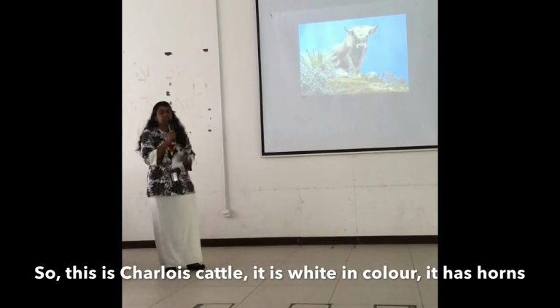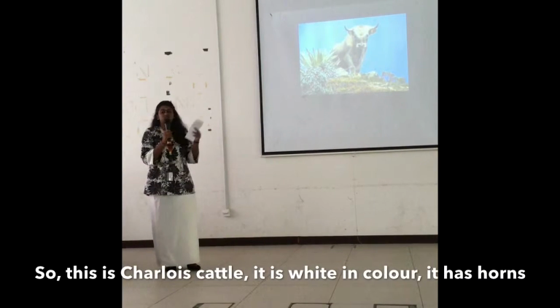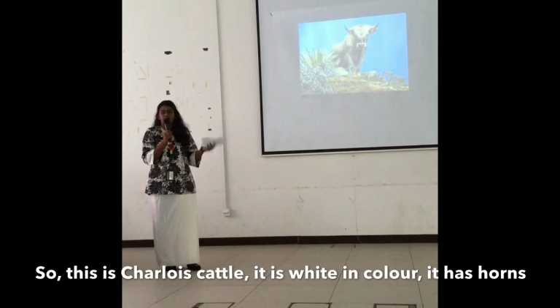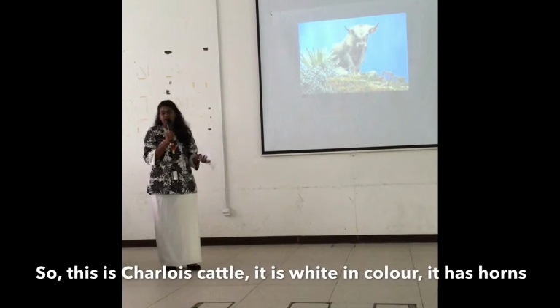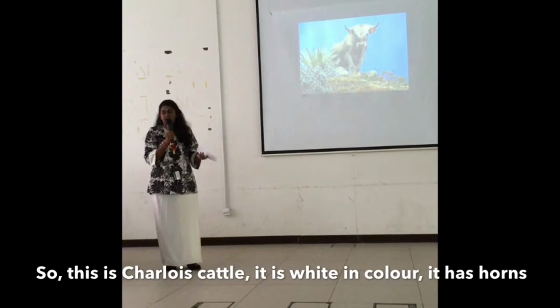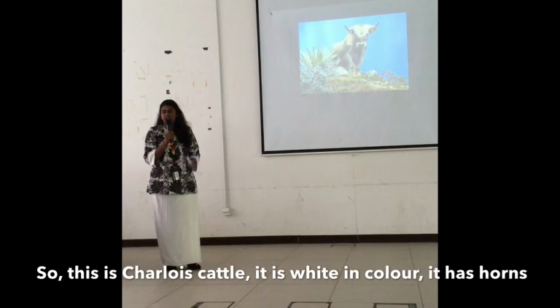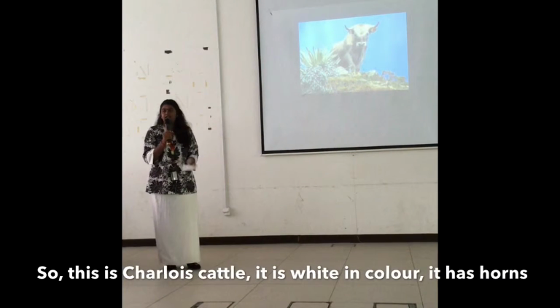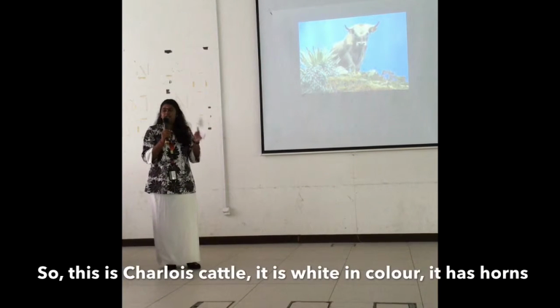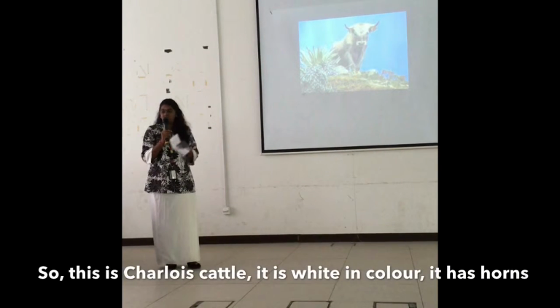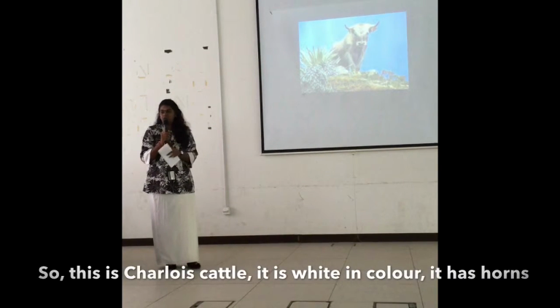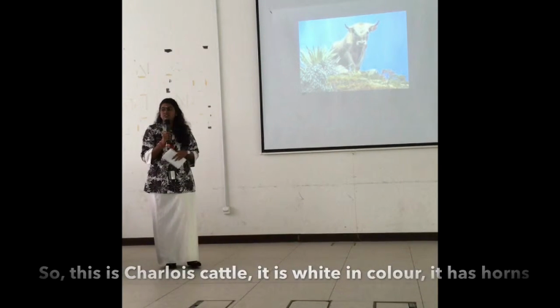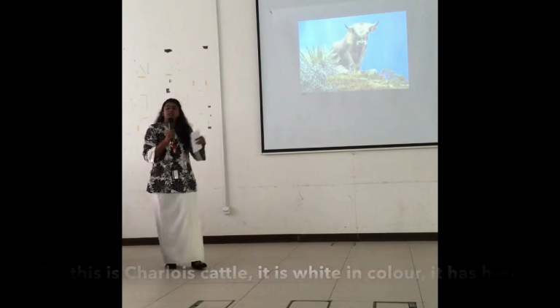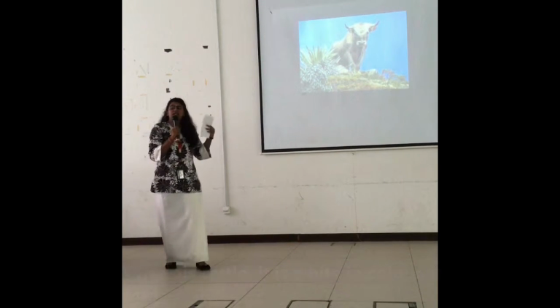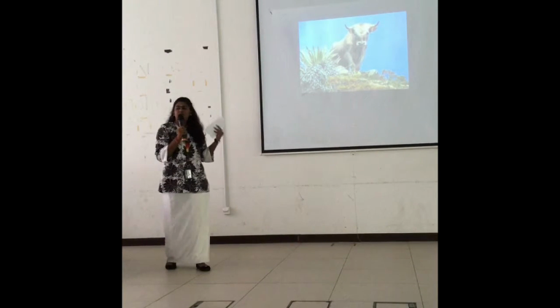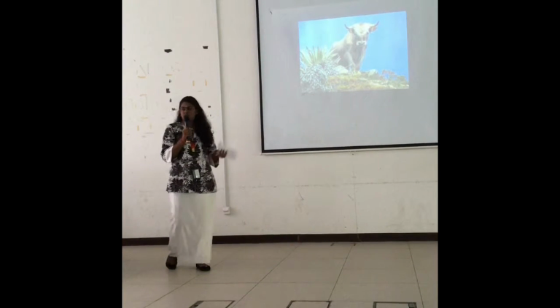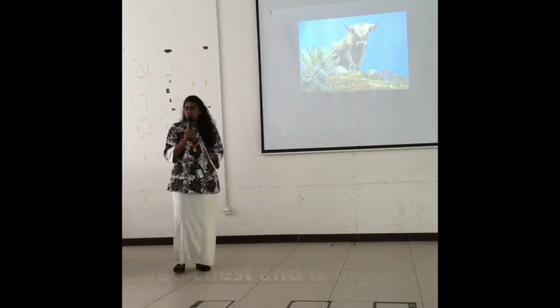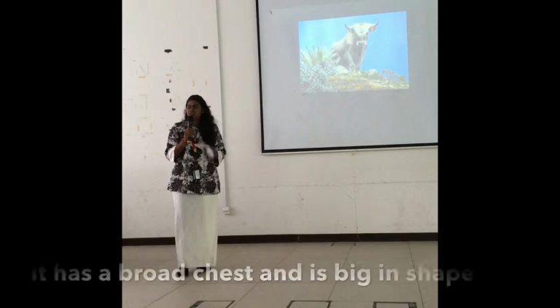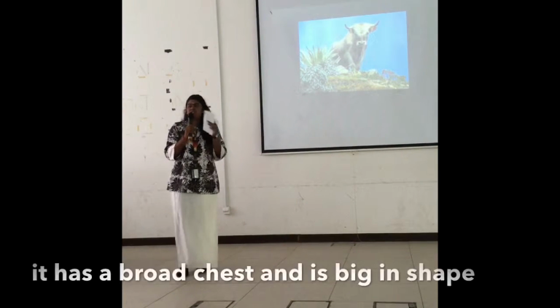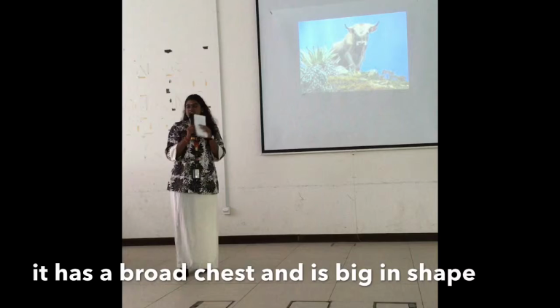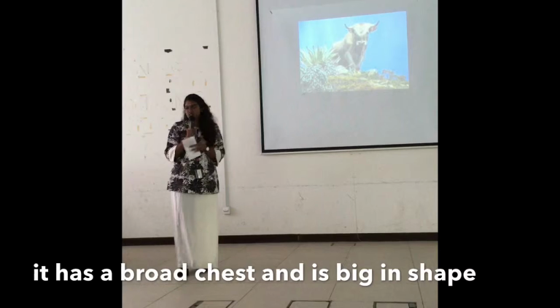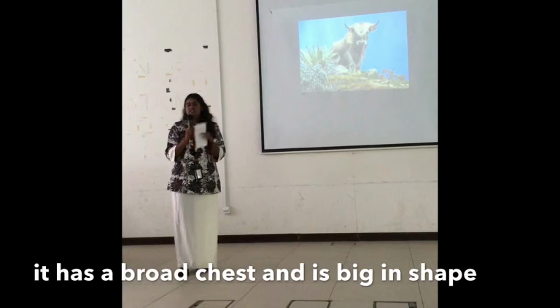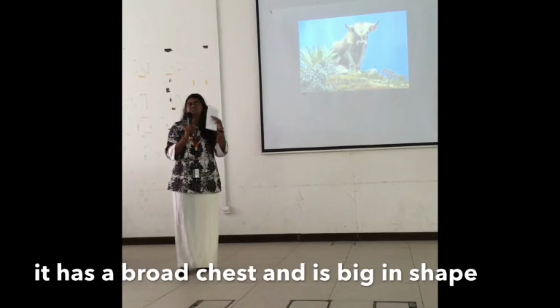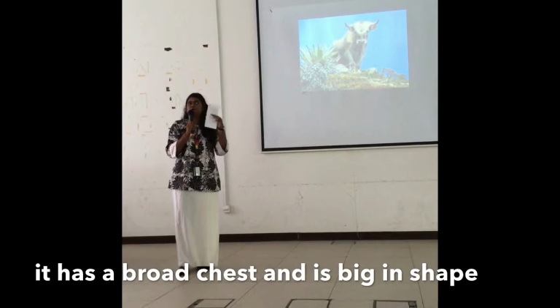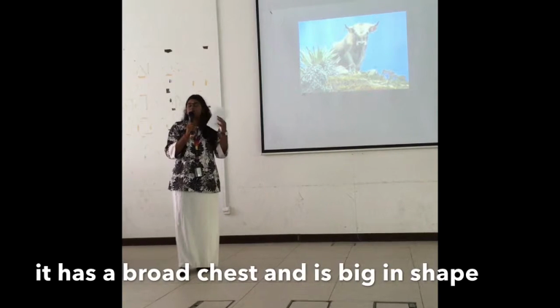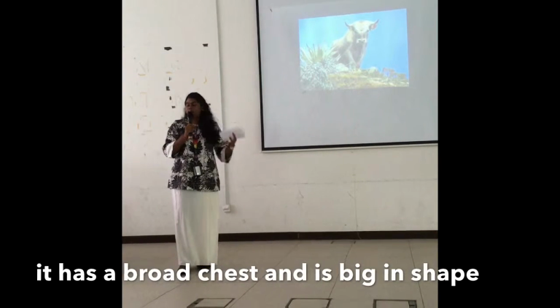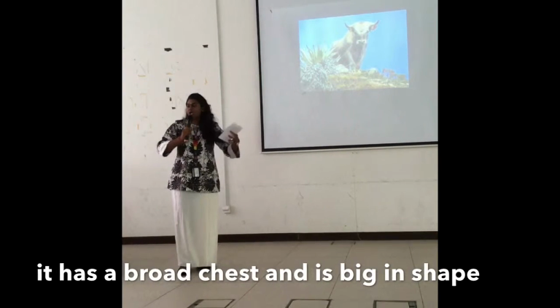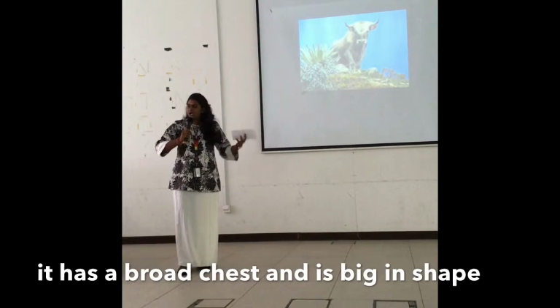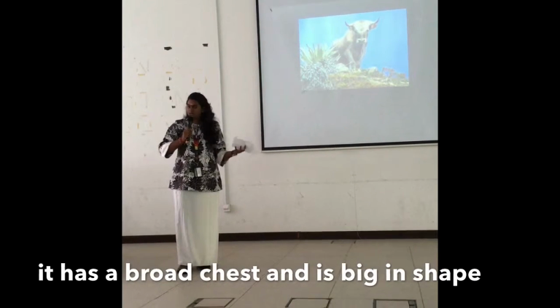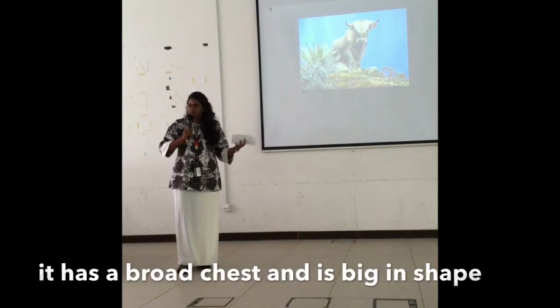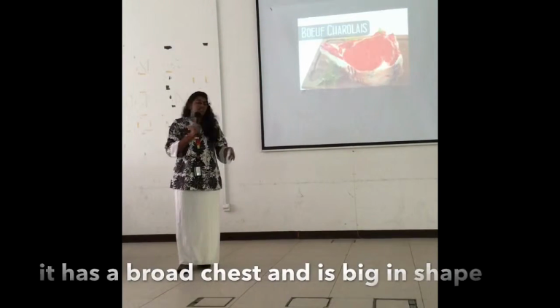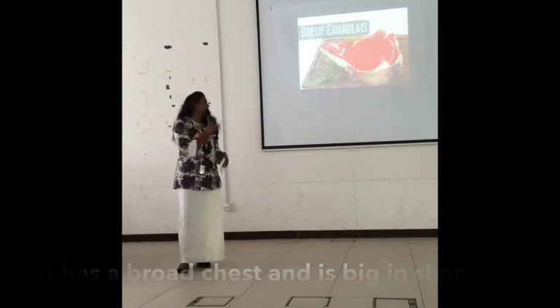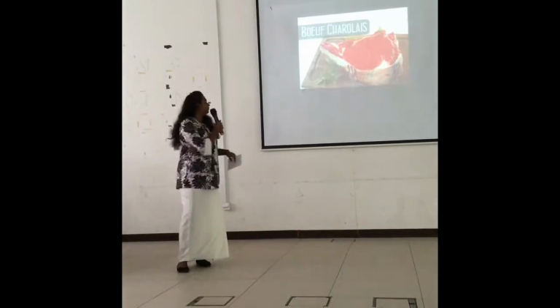It is white in colour, it has horns, it has a brown chest, and it is big in shape.